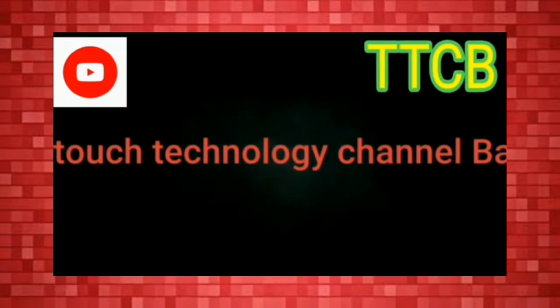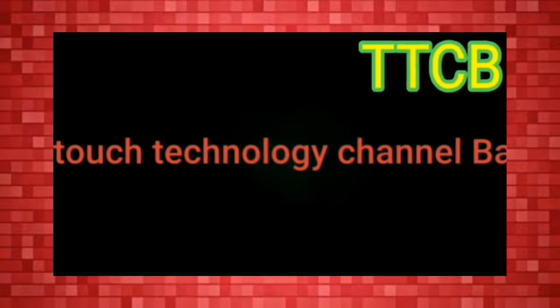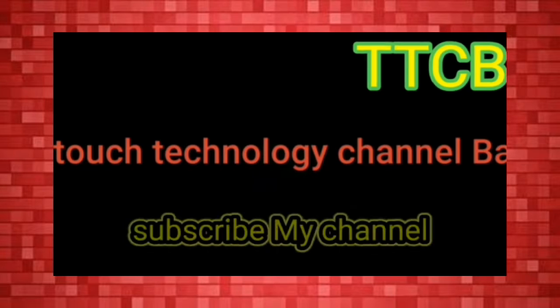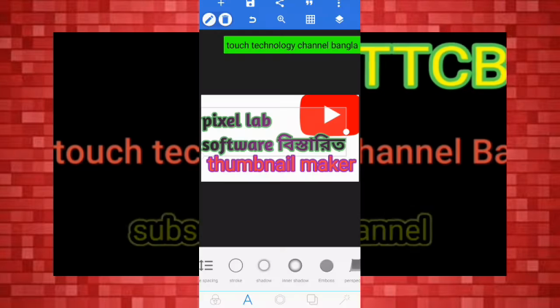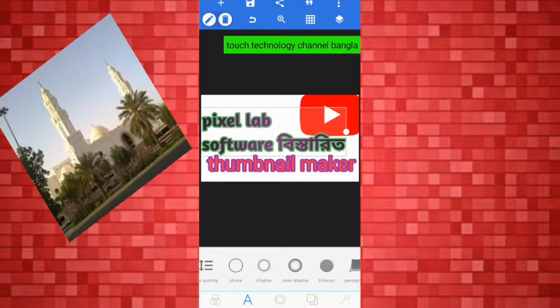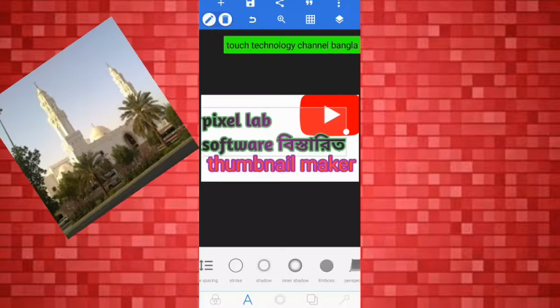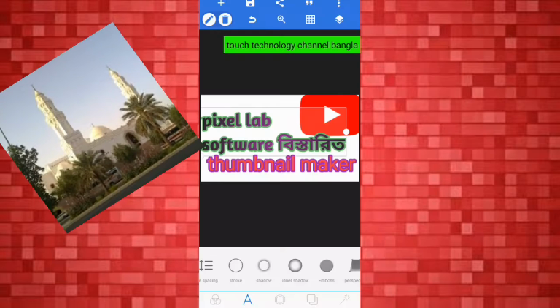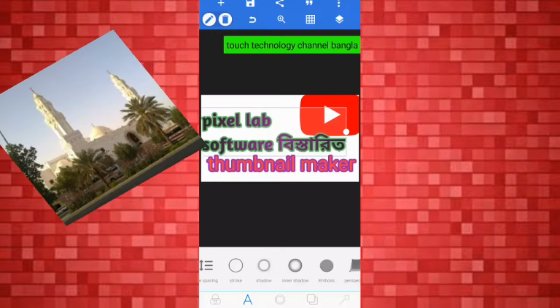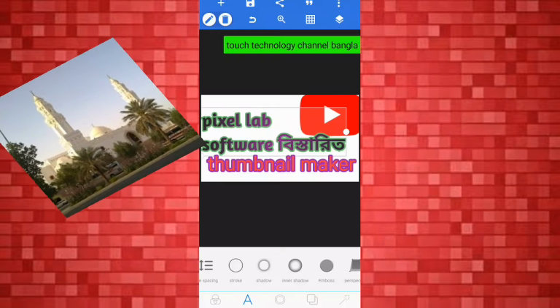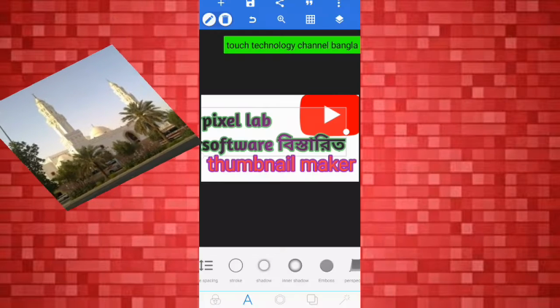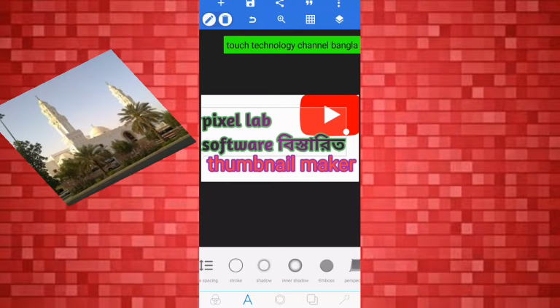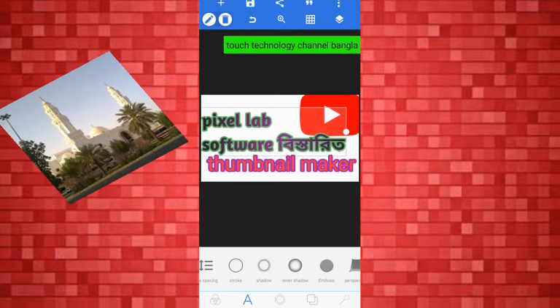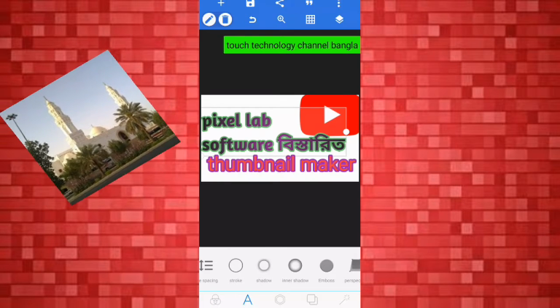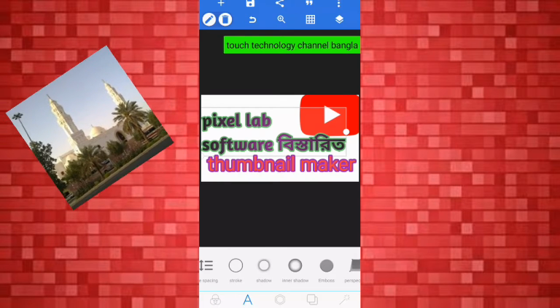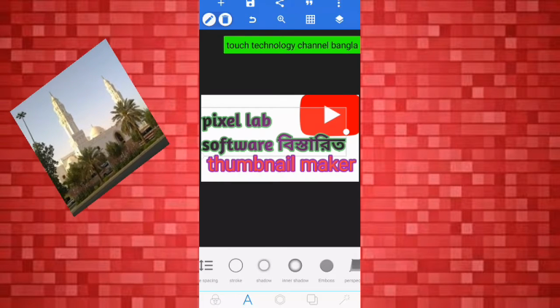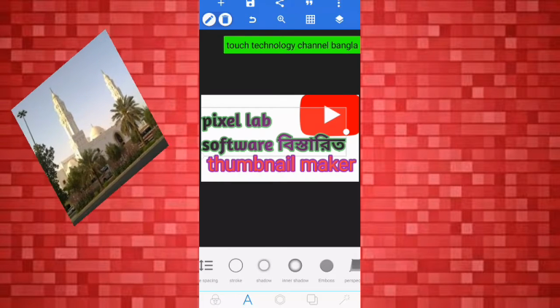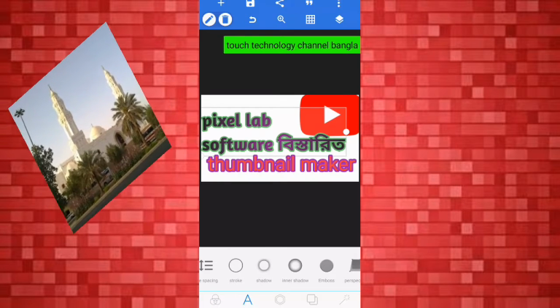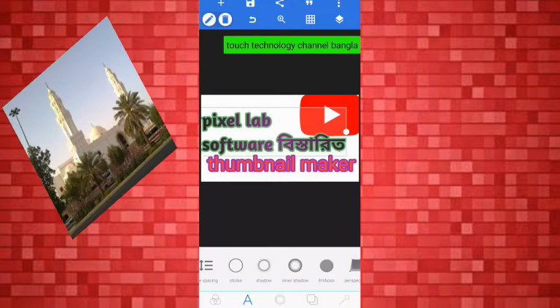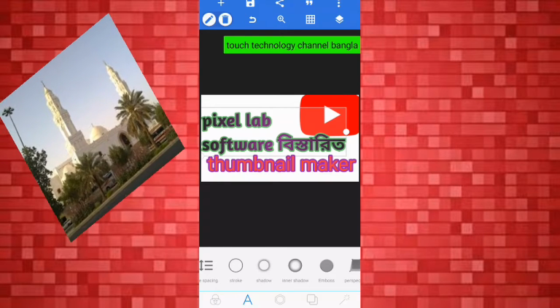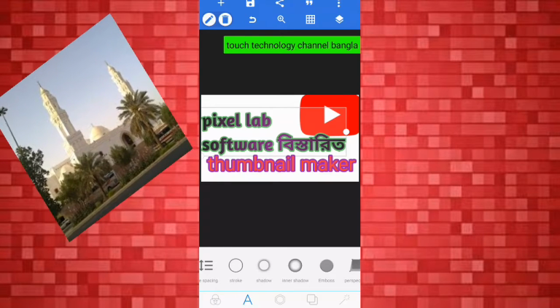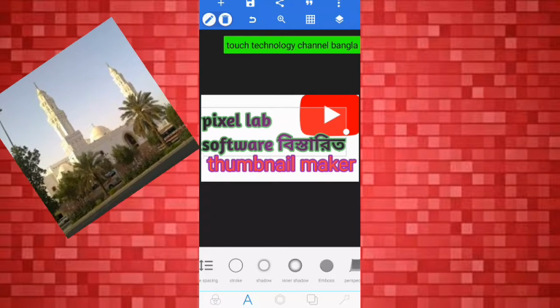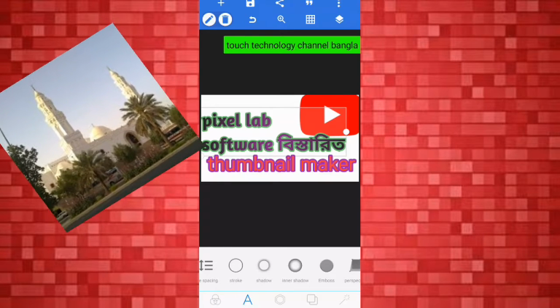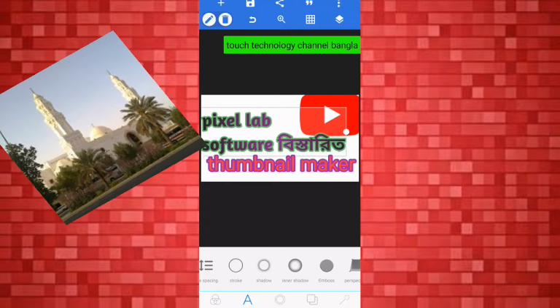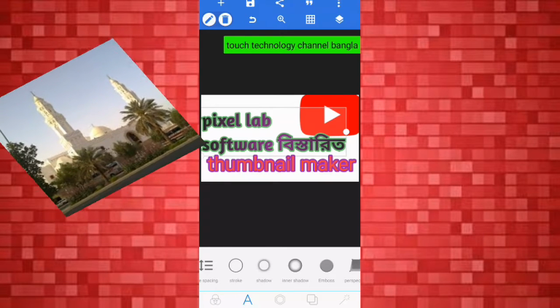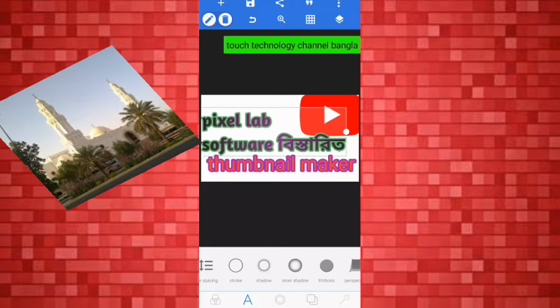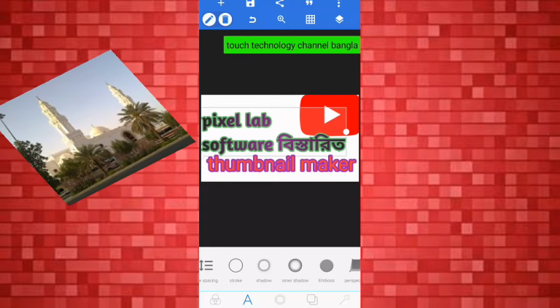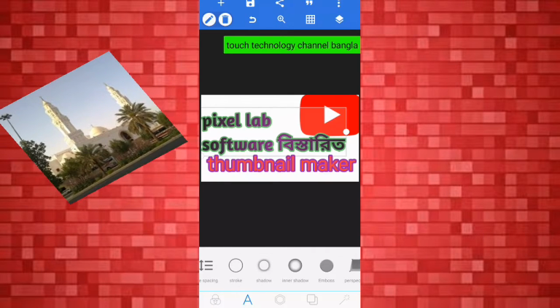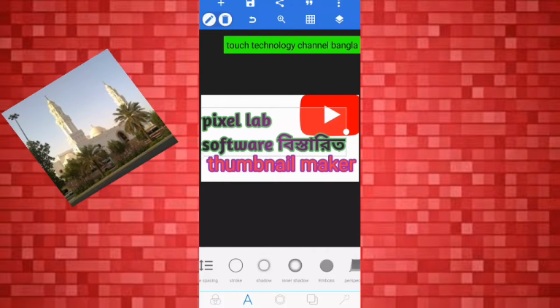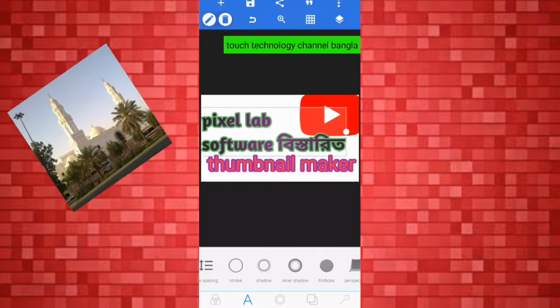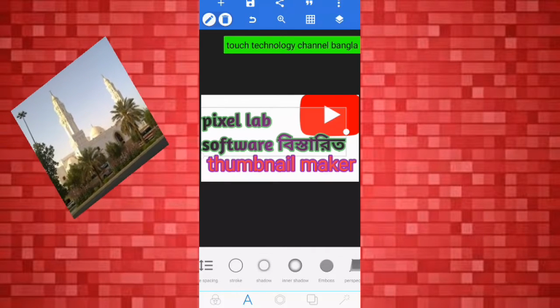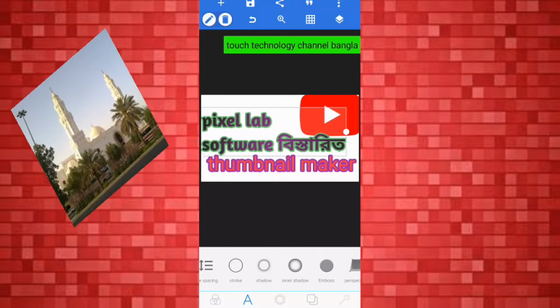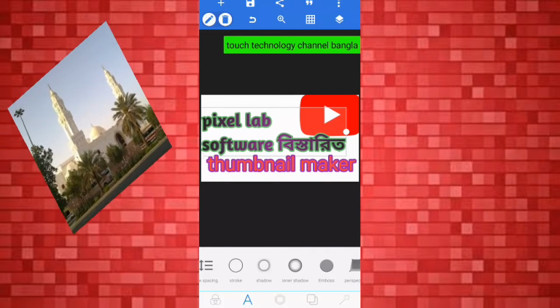Hello, my name is Pixel Labs. This is Trollers Part 1.